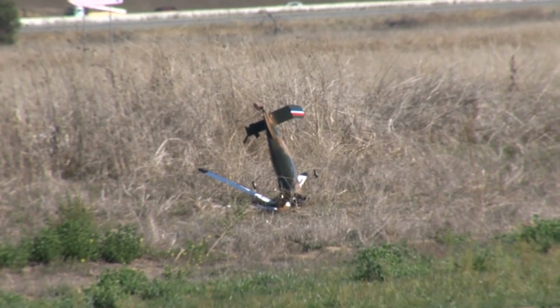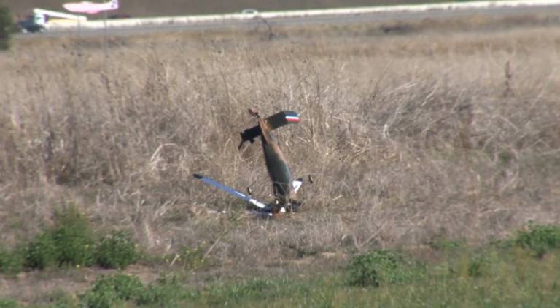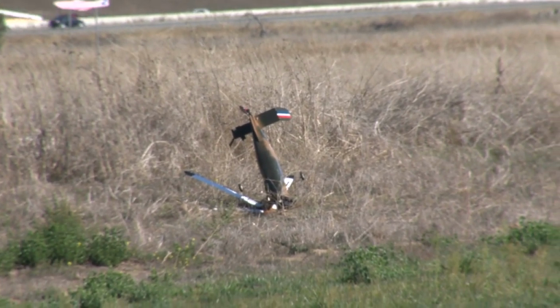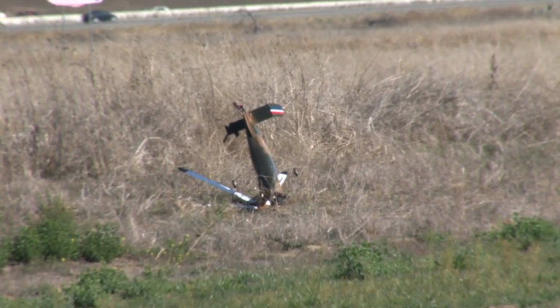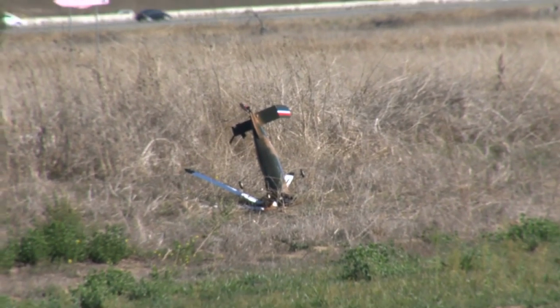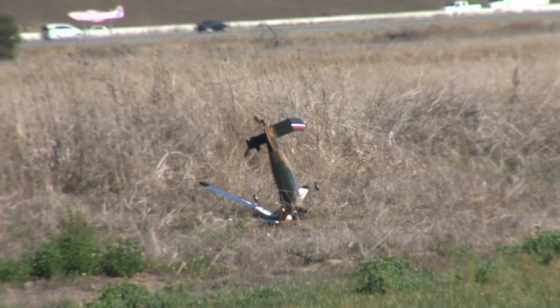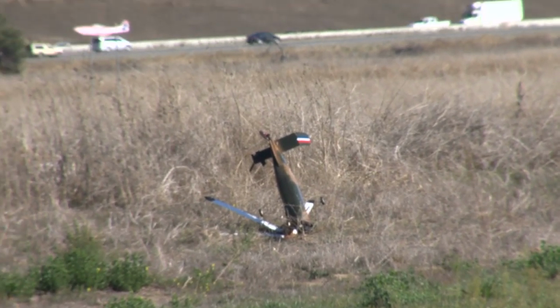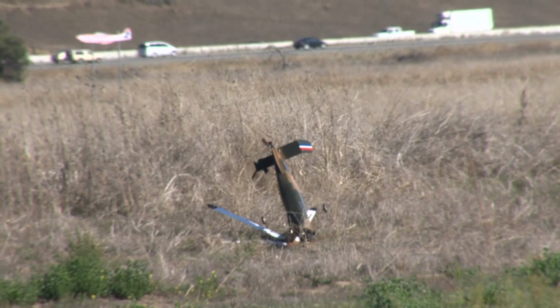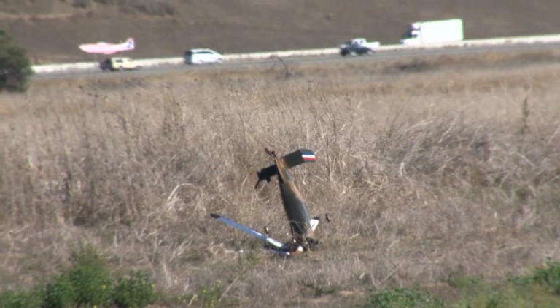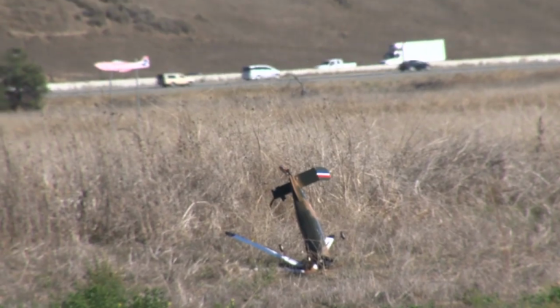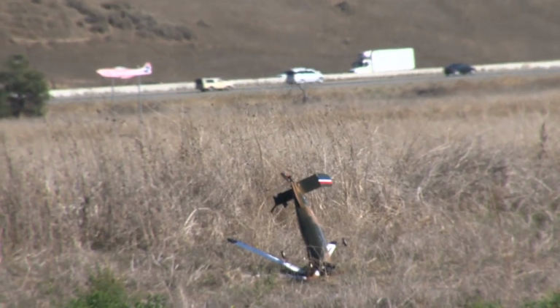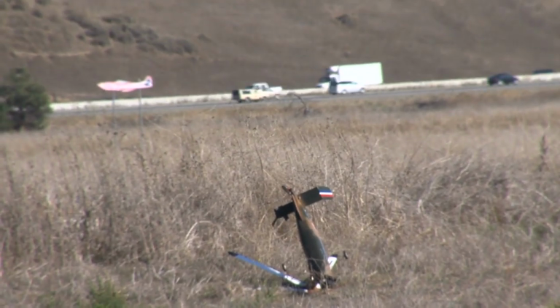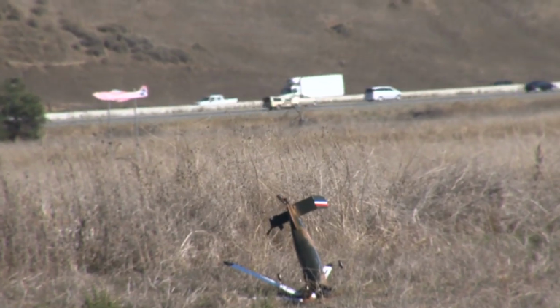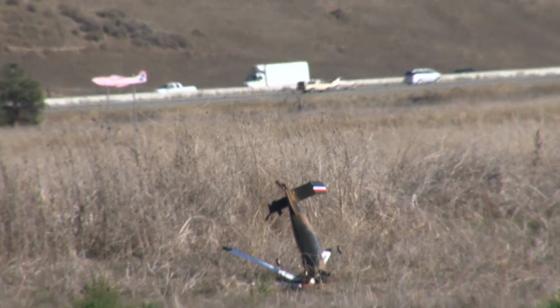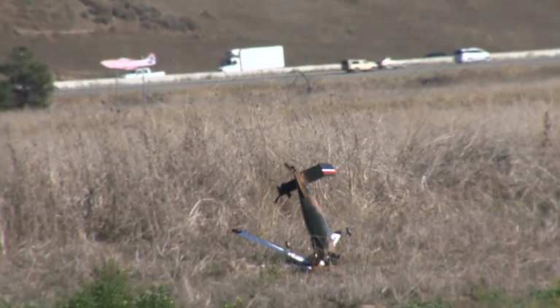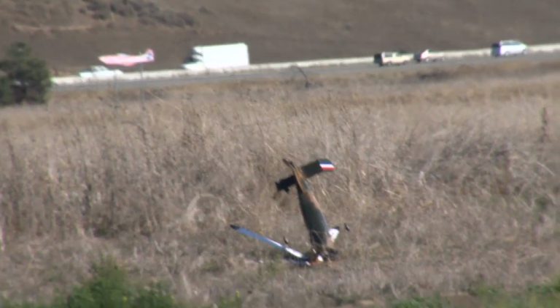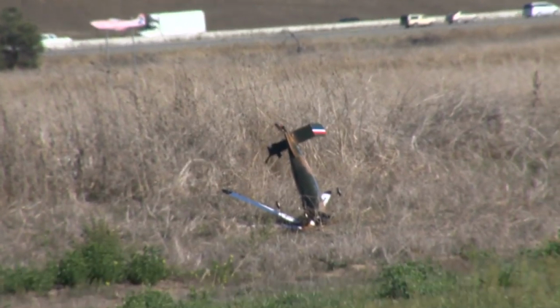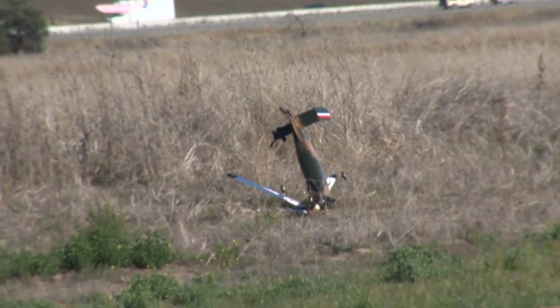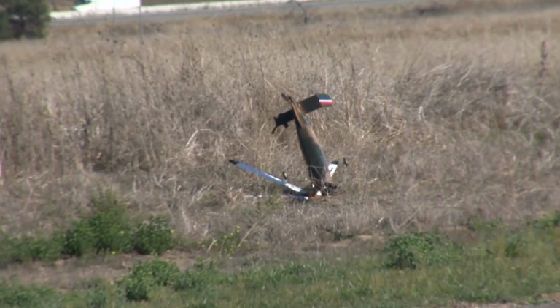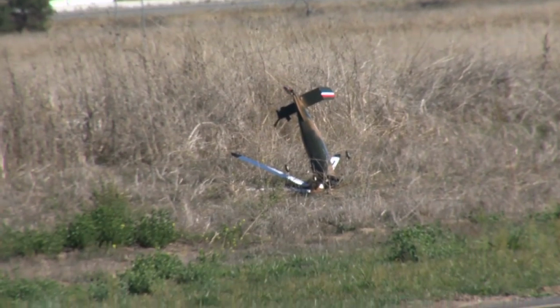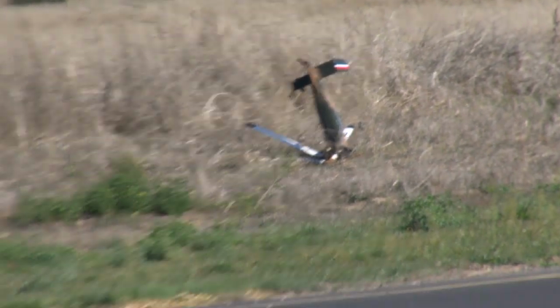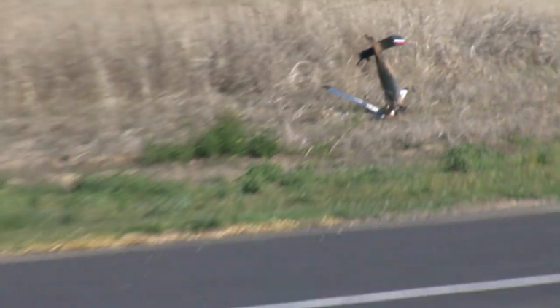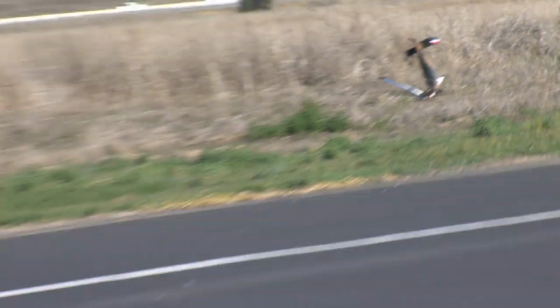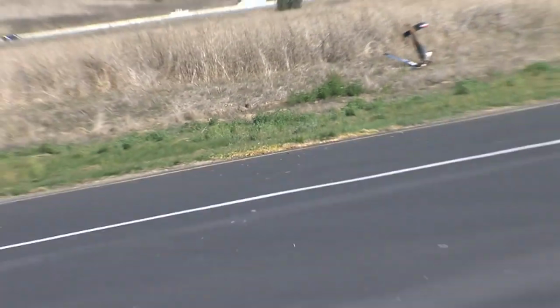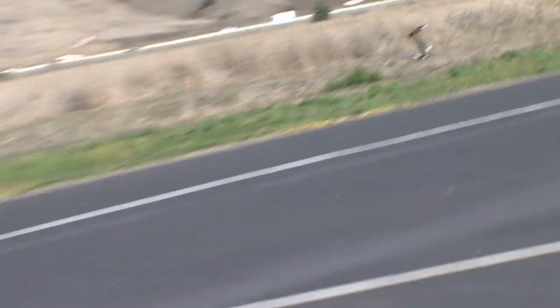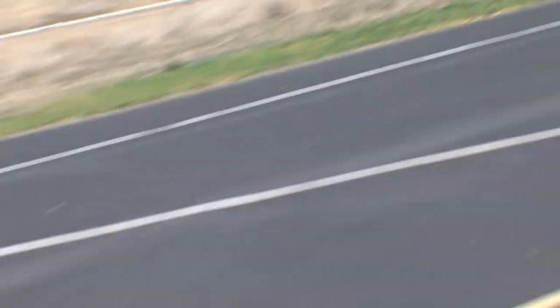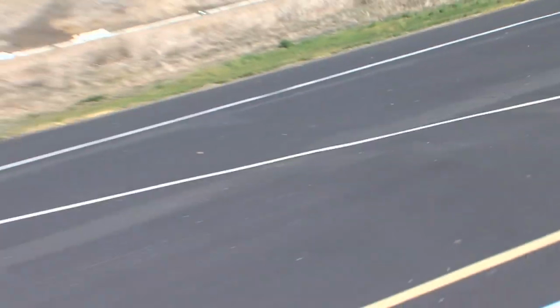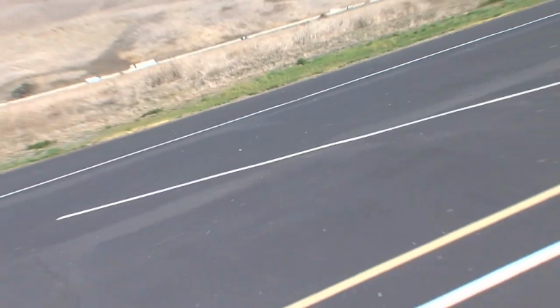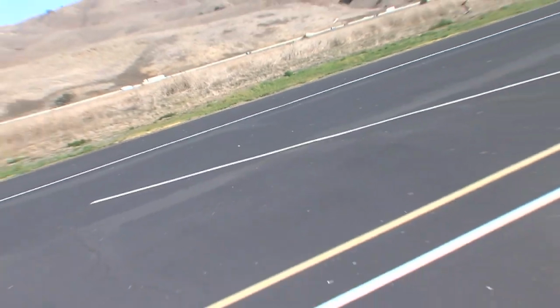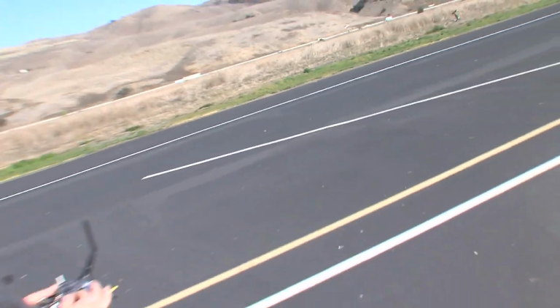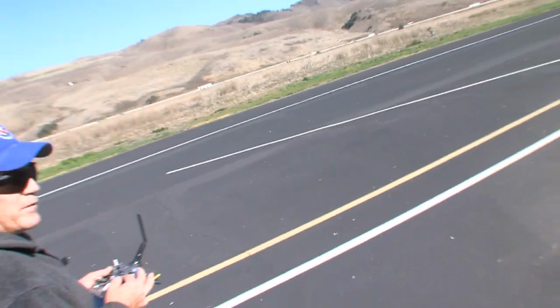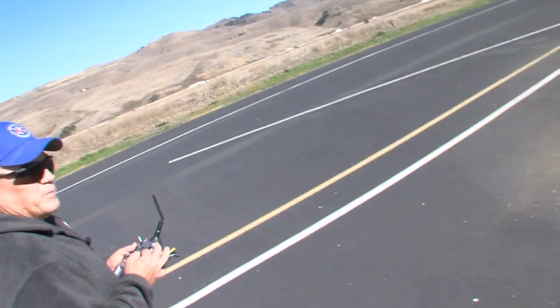I probably could have flown it out, but I tried to shut it back down, and I think that's where the damage came from.